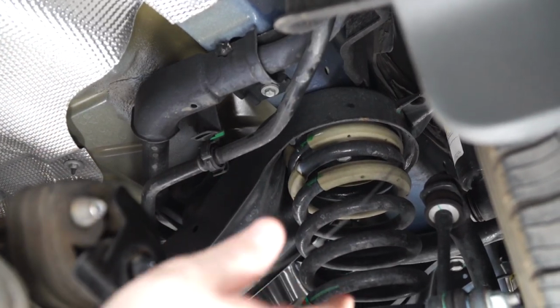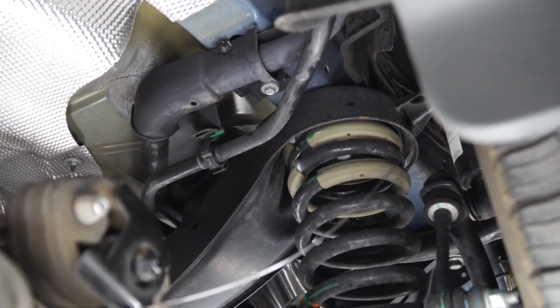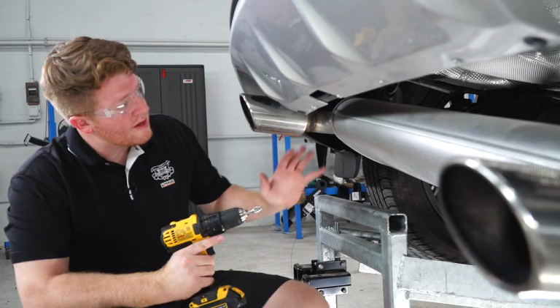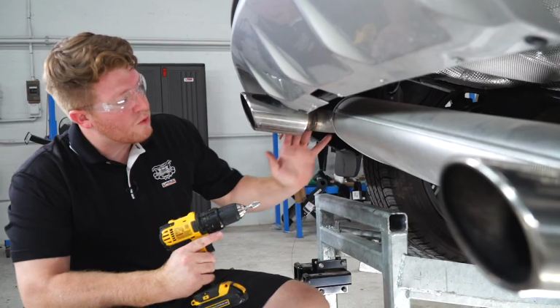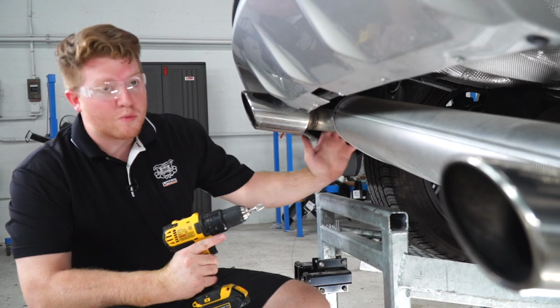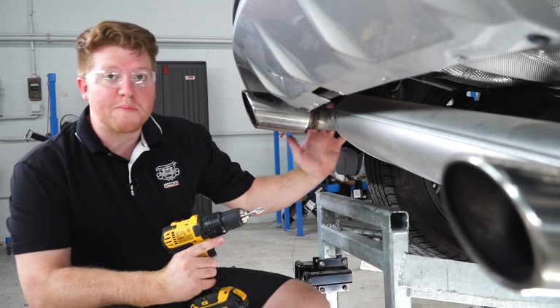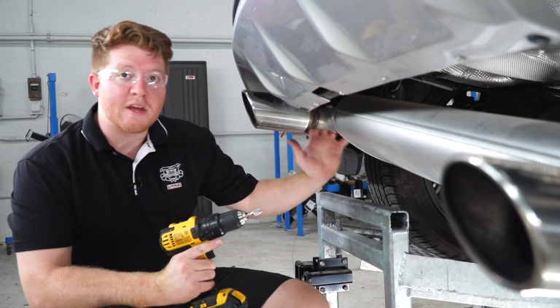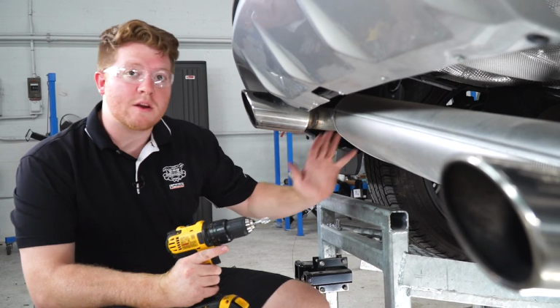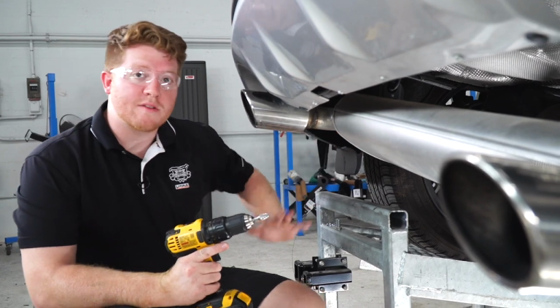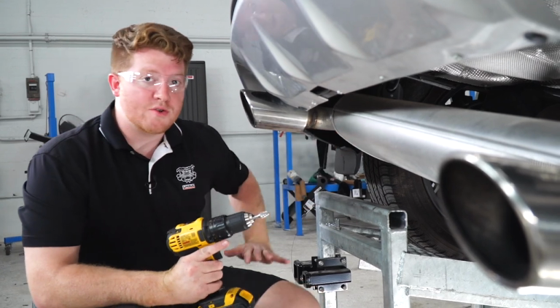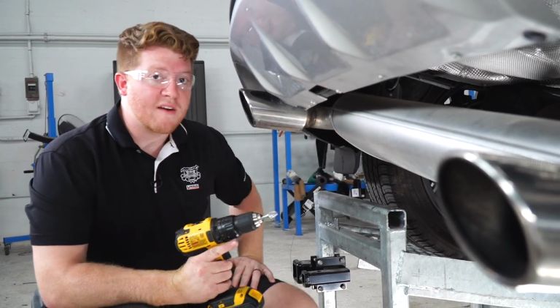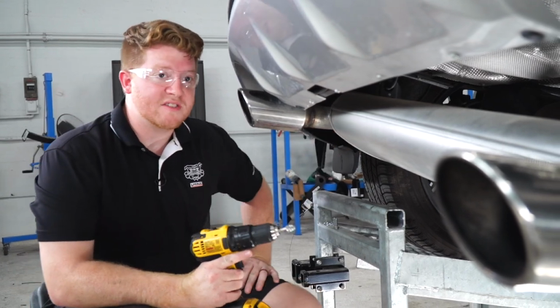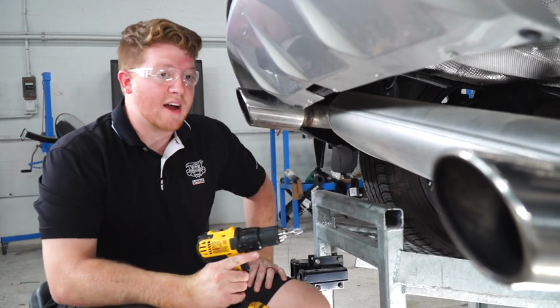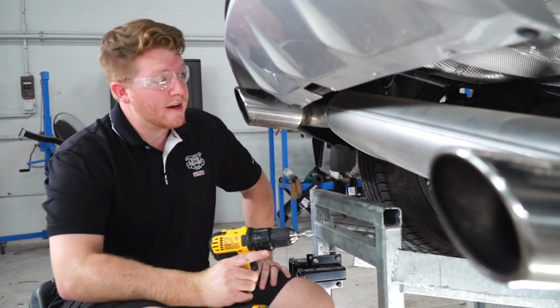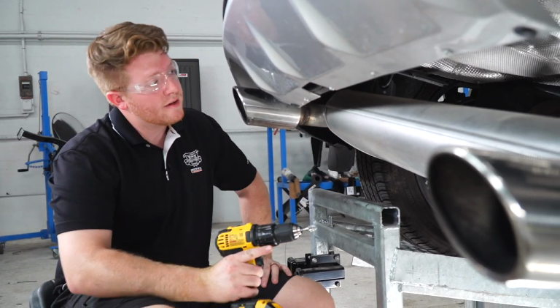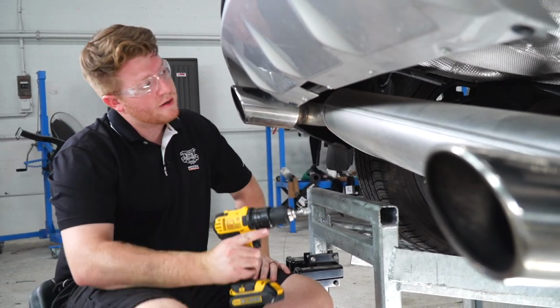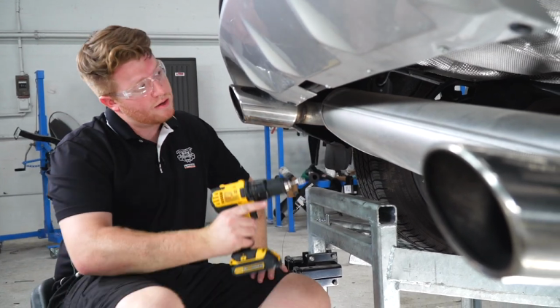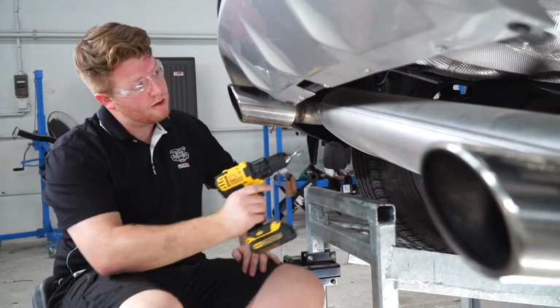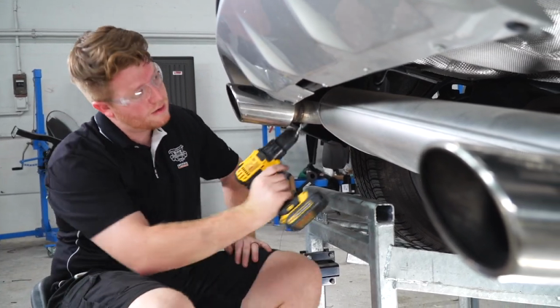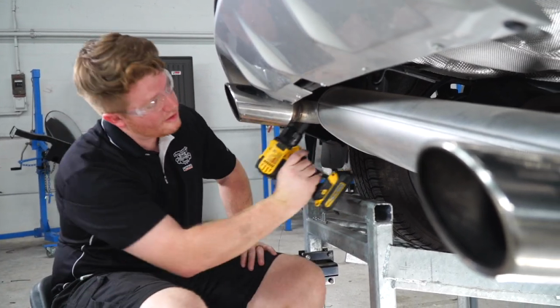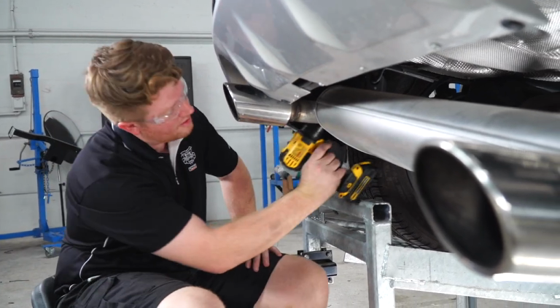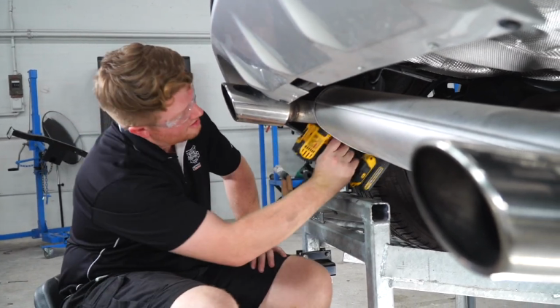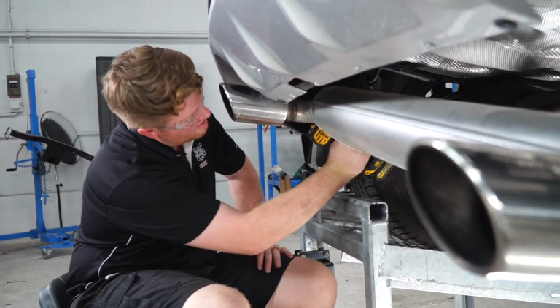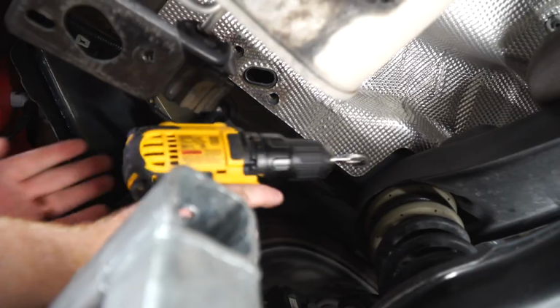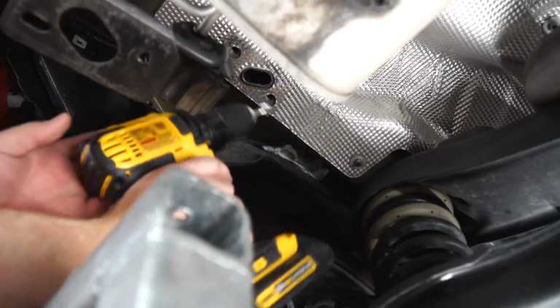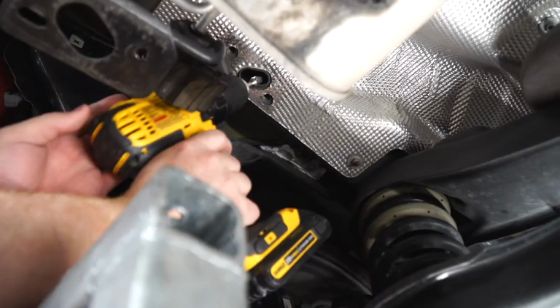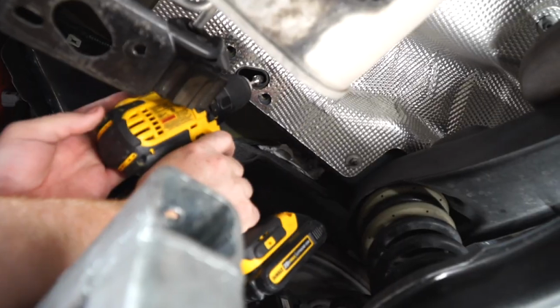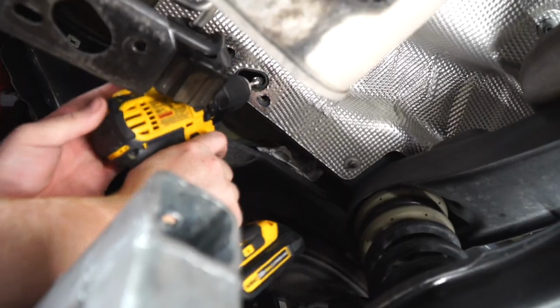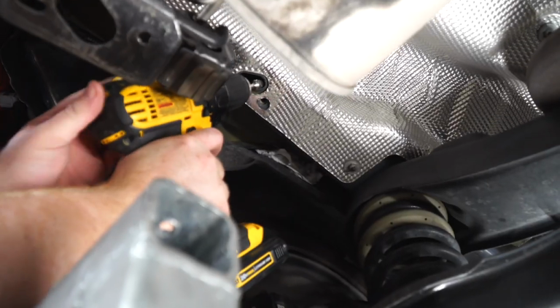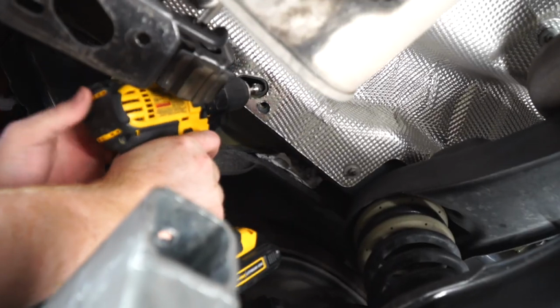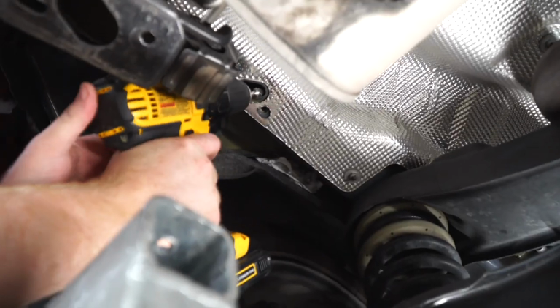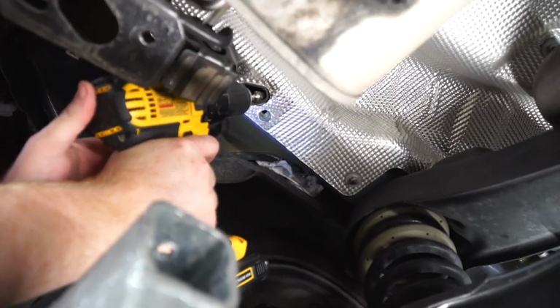And then we'll repeat on the driver's side. We'll be right back.